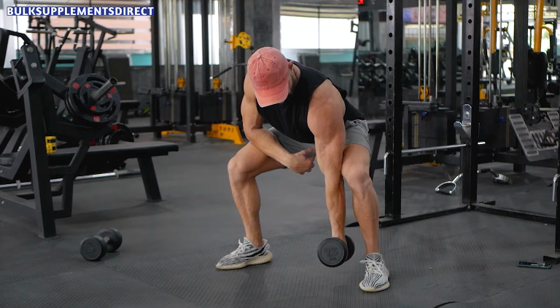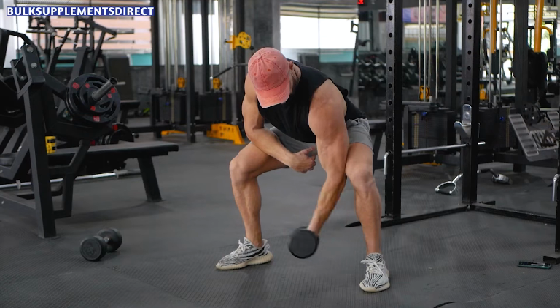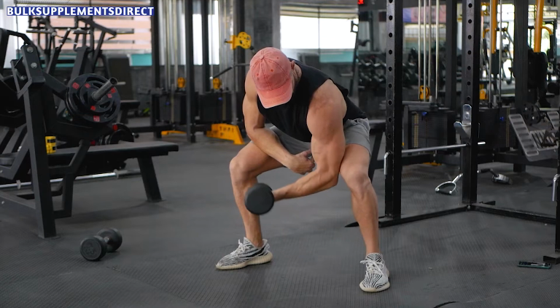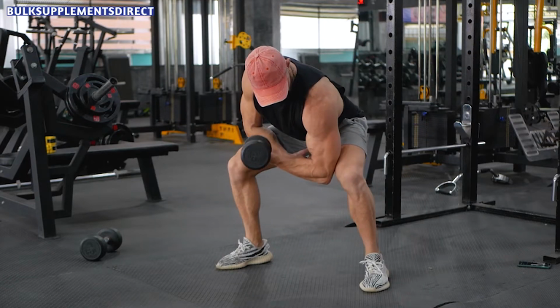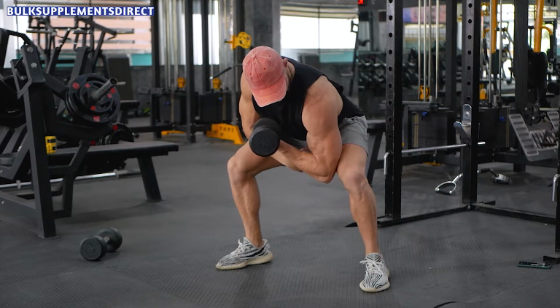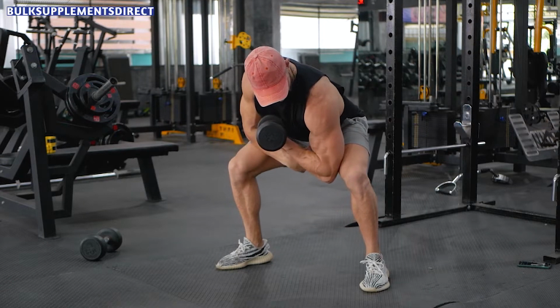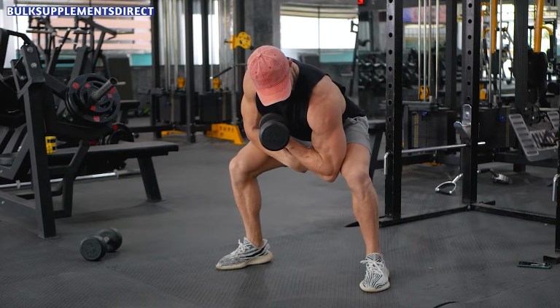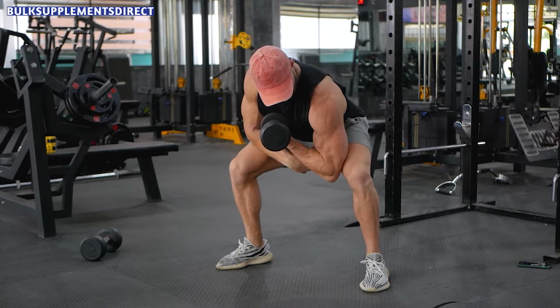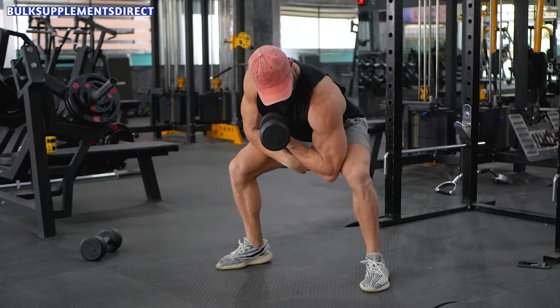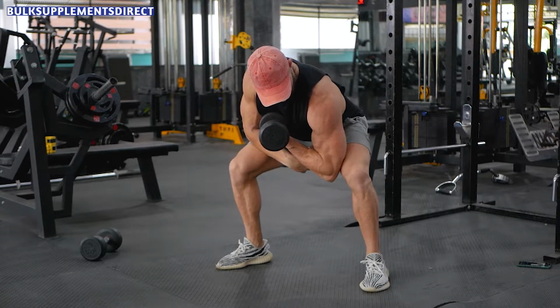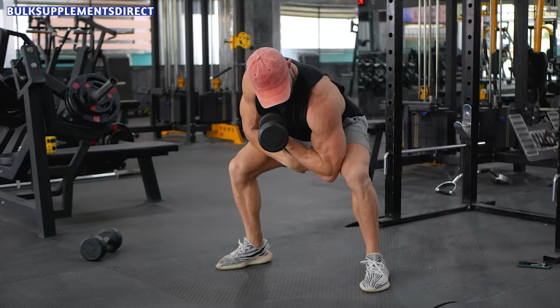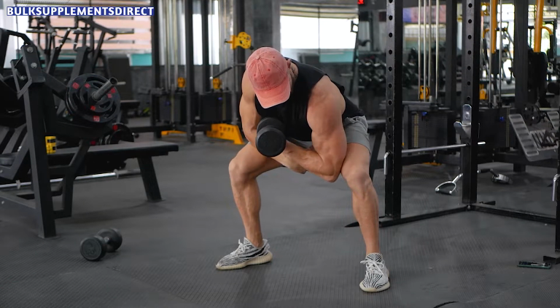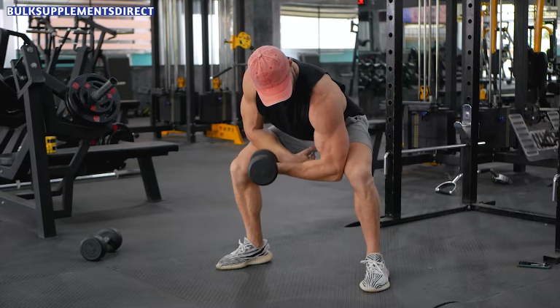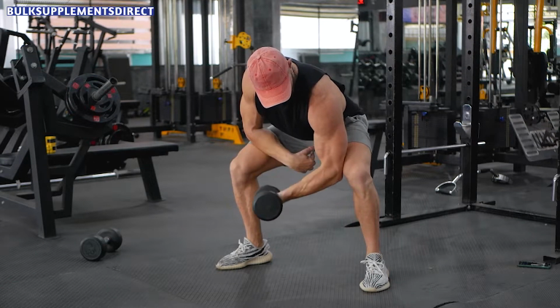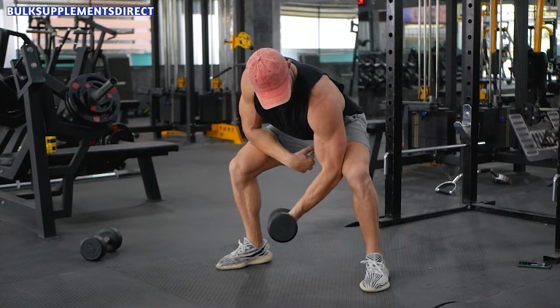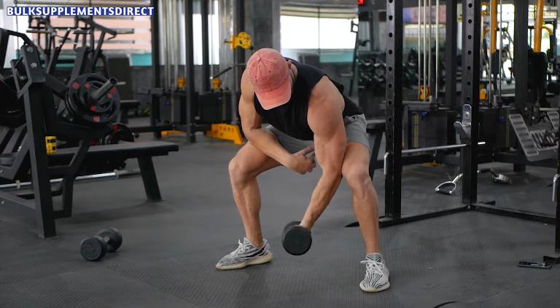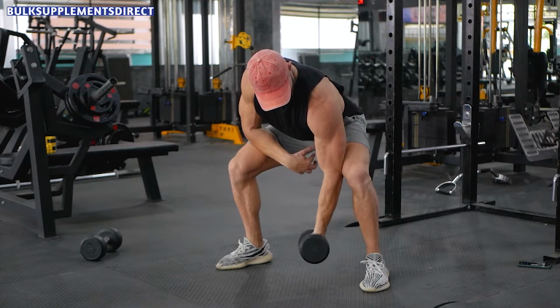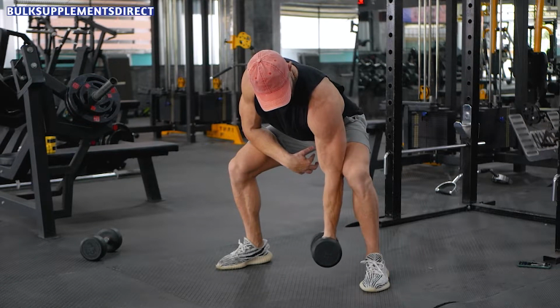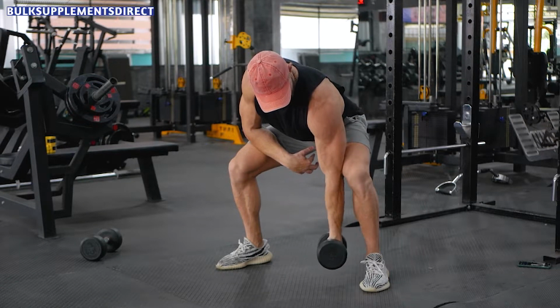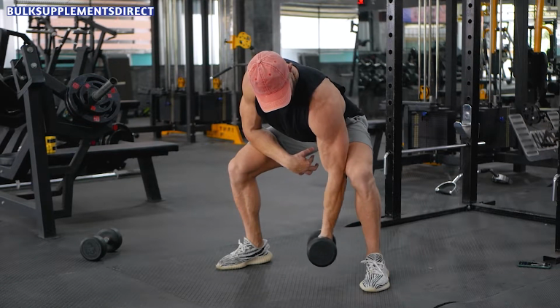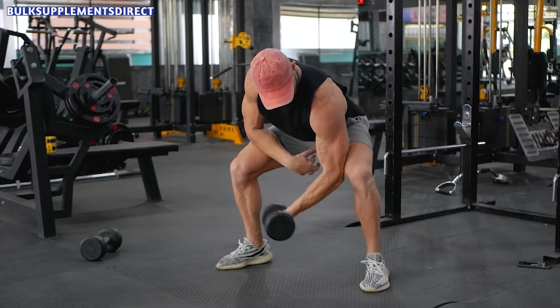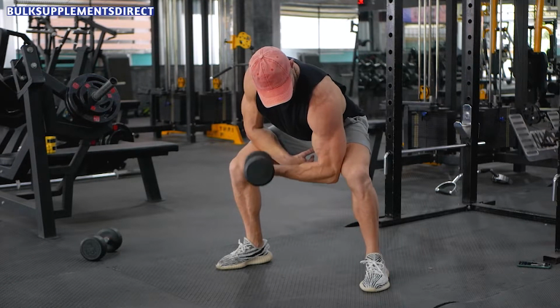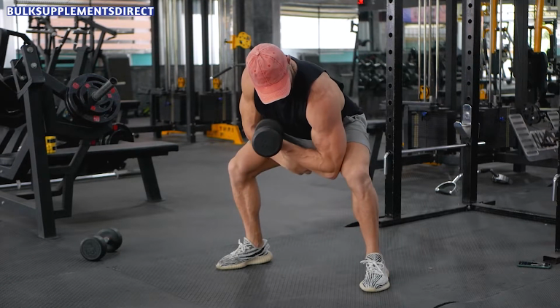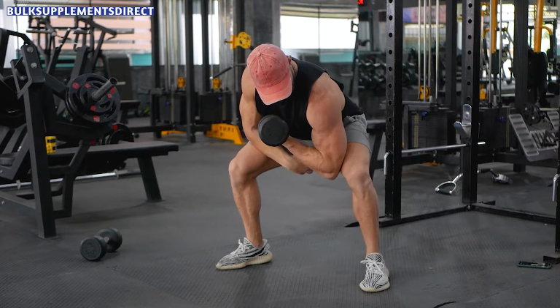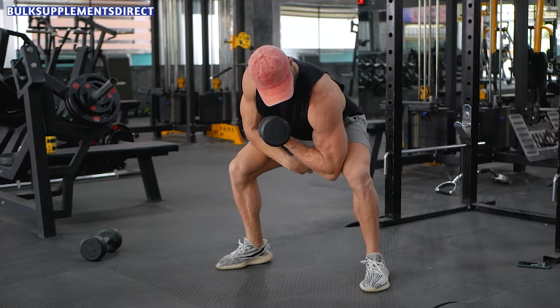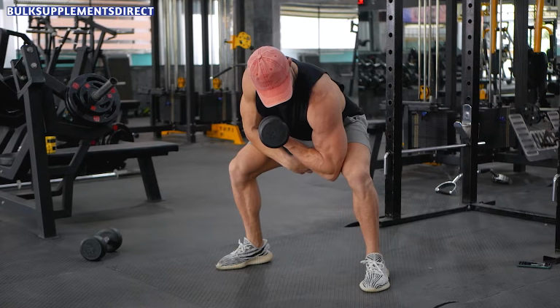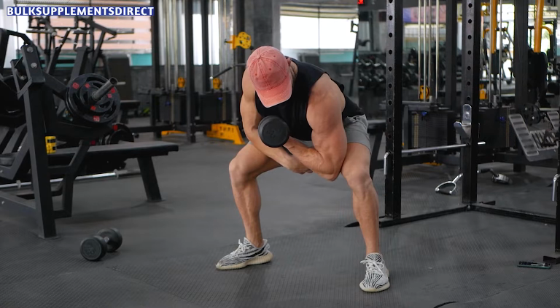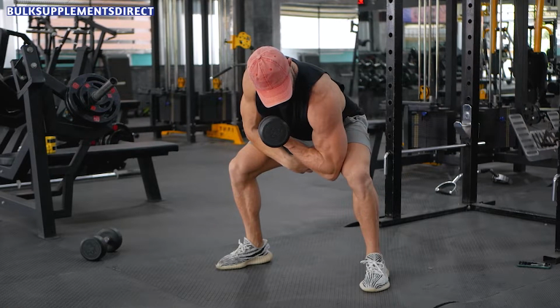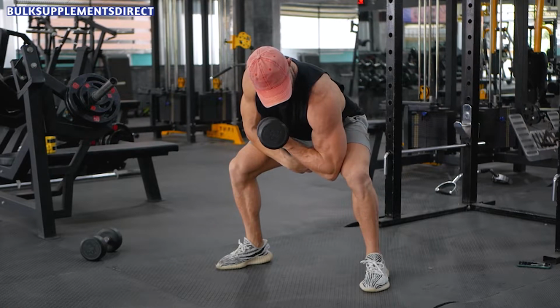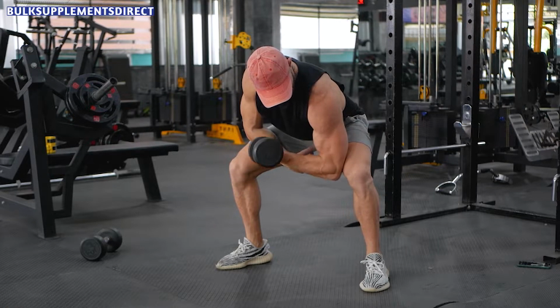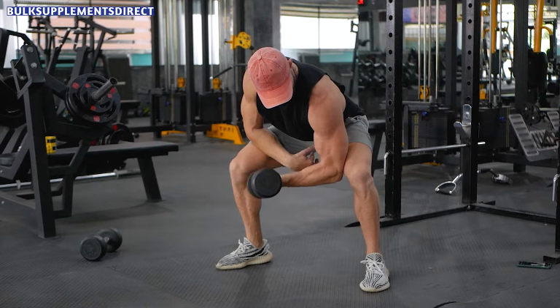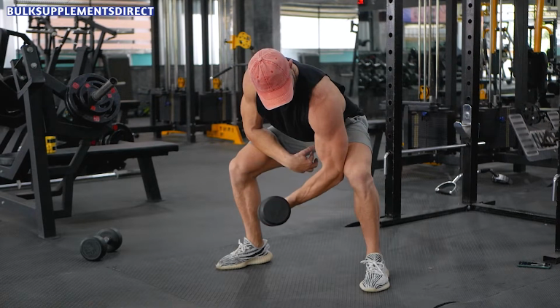Select a dumbbell with a weight that will enable you to perform 10 good reps. Take the dumbbell and place it by your side.